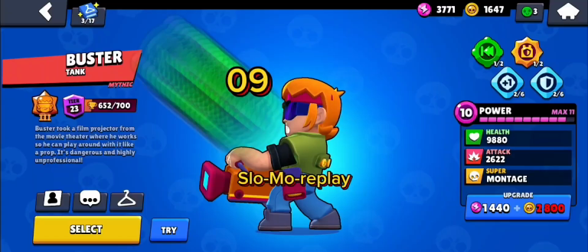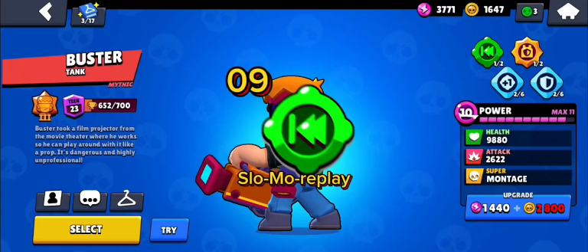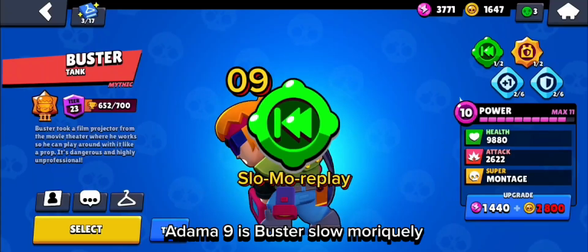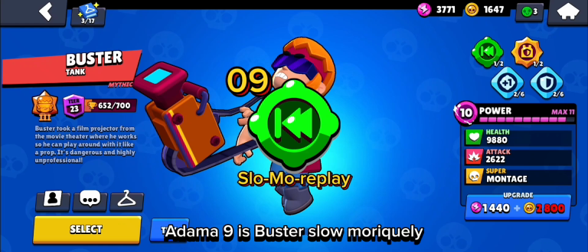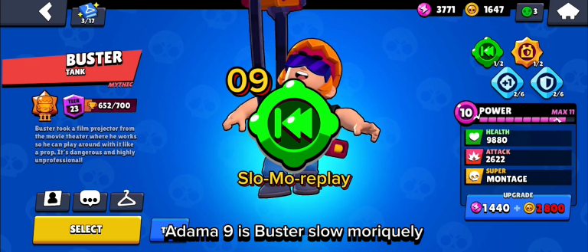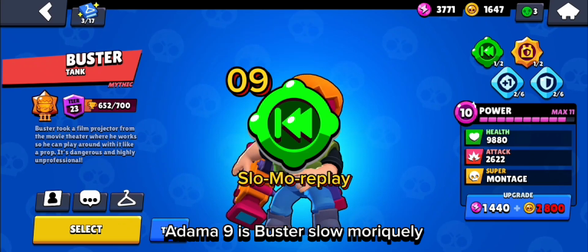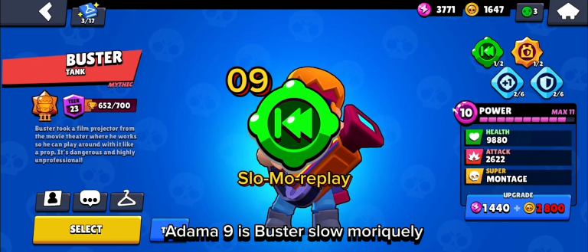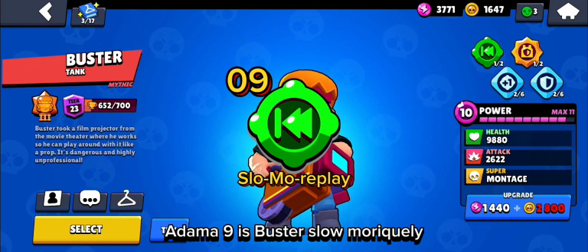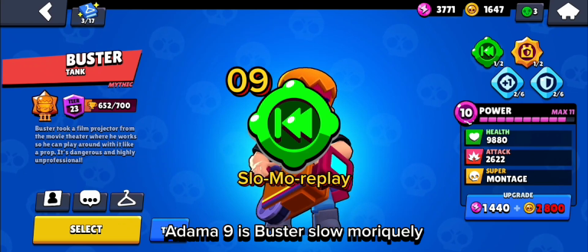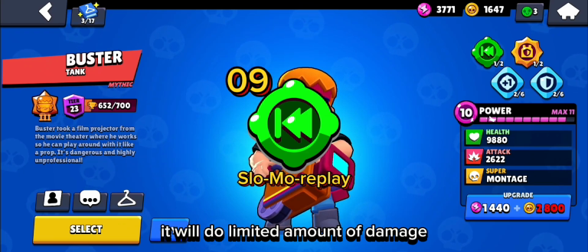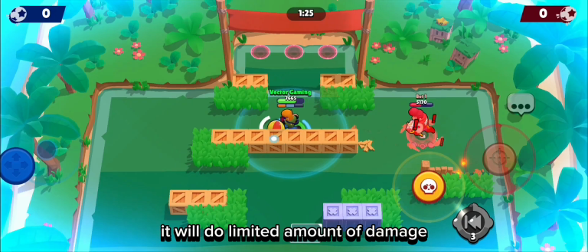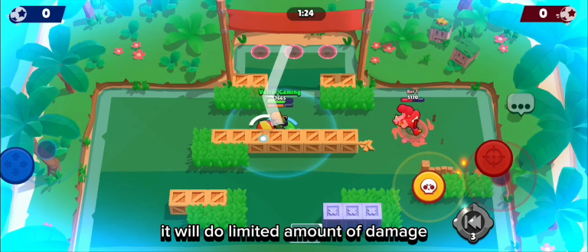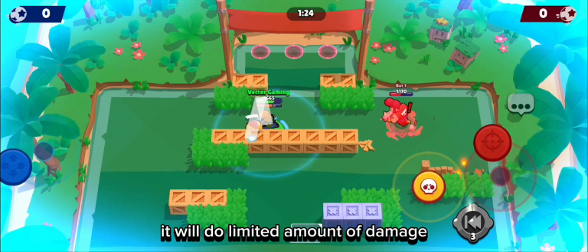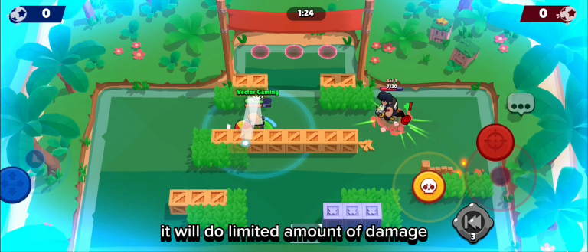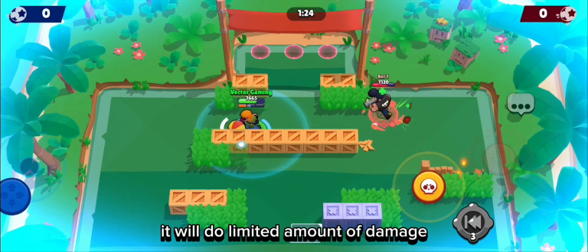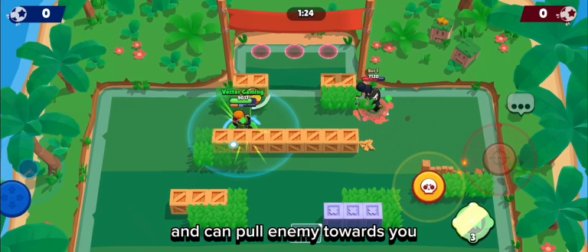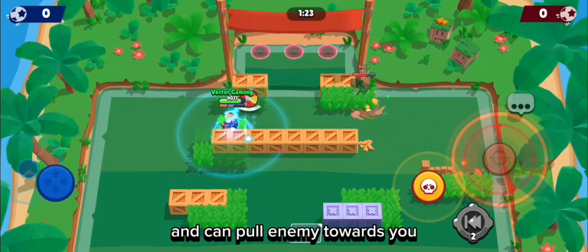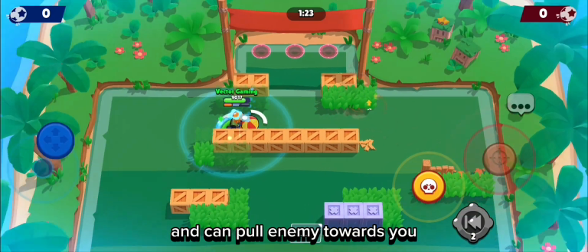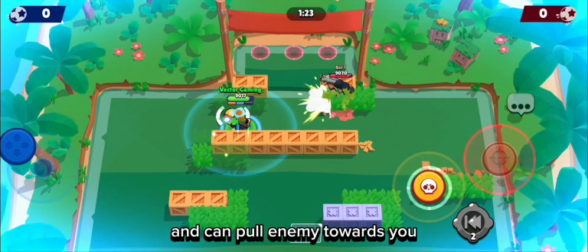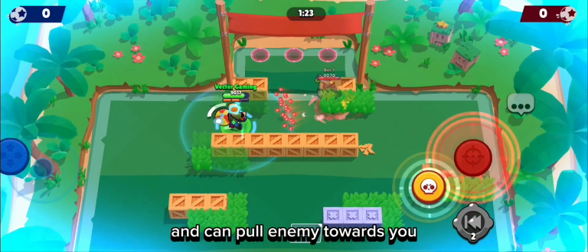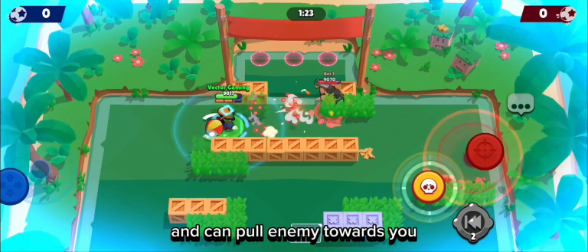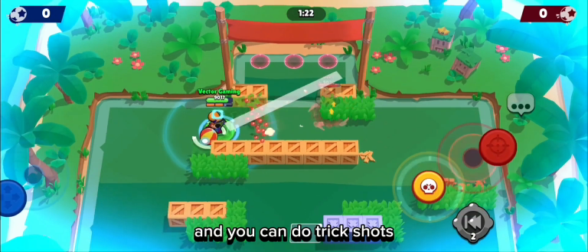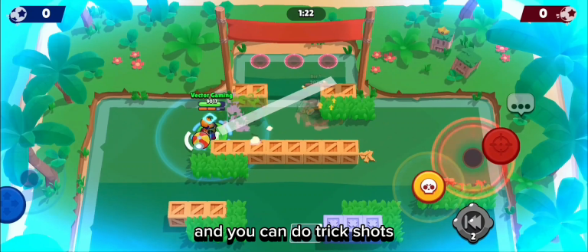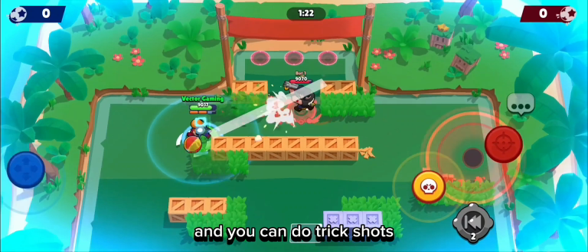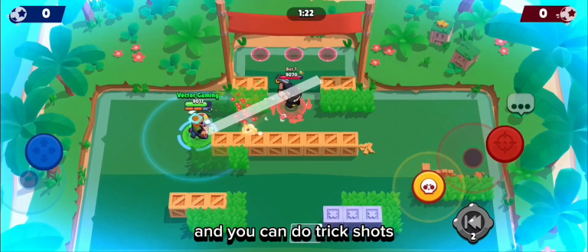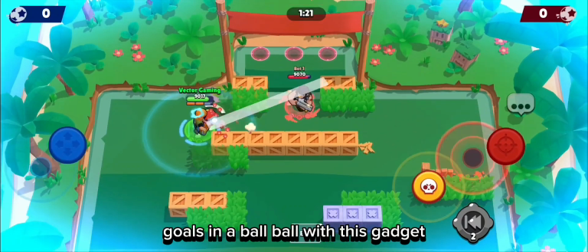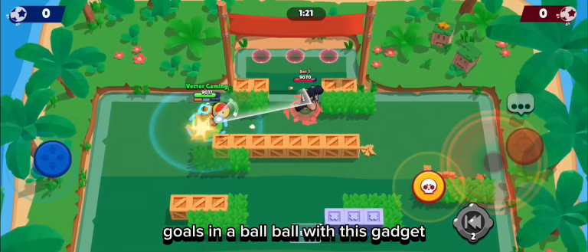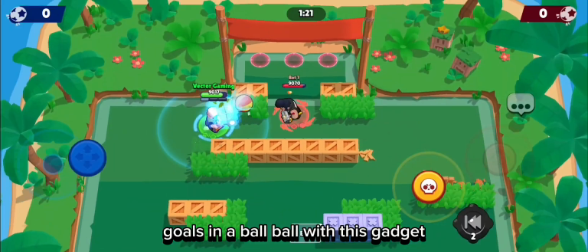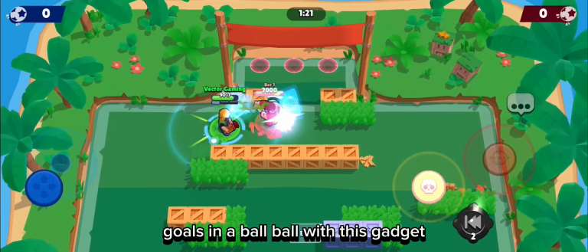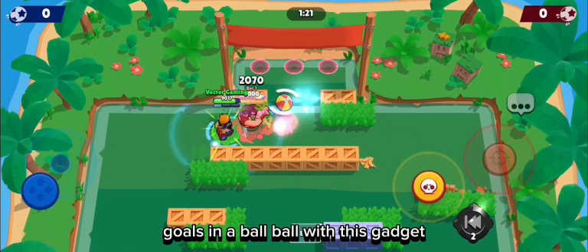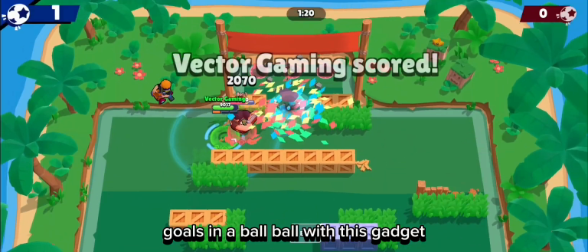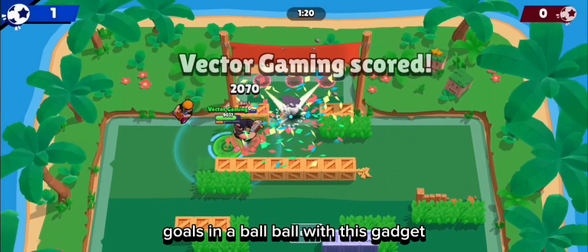At number 9 is Buster's Slow Mo Replay. It will deal a limited amount of damage and it can pull the enemy towards you. You can also do trick shots and goals in Brawl Ball with this gadget.